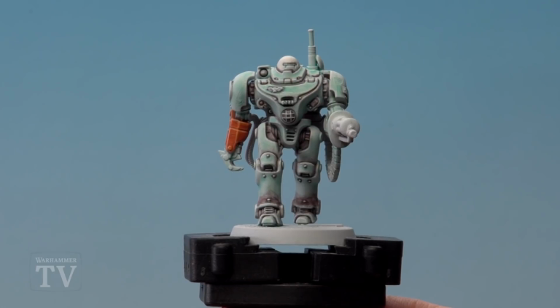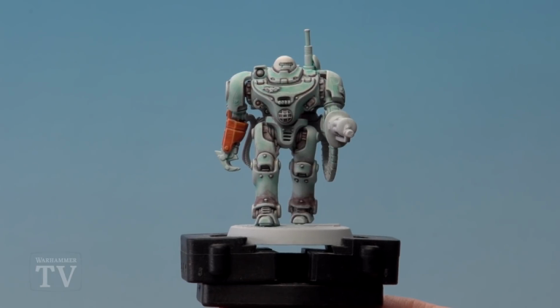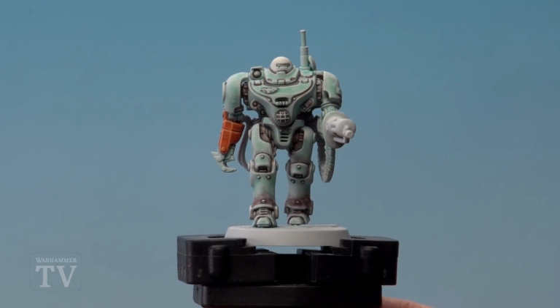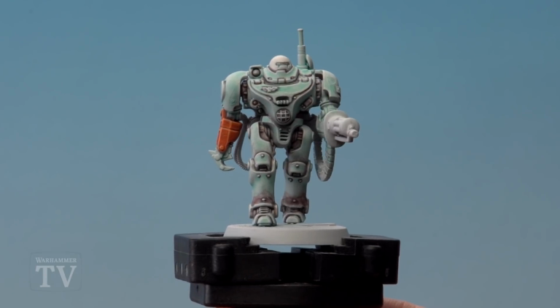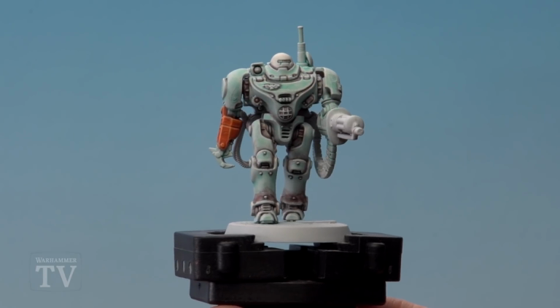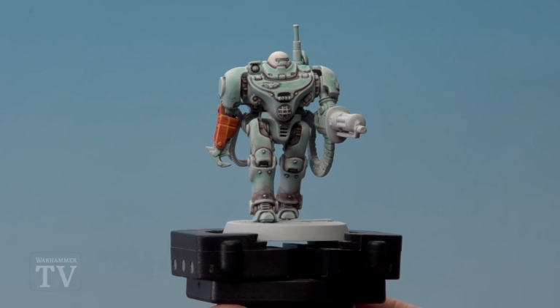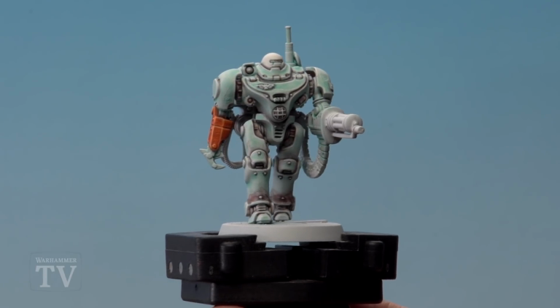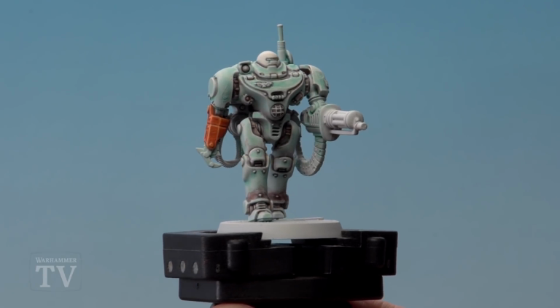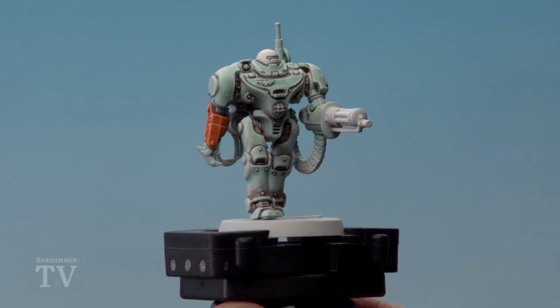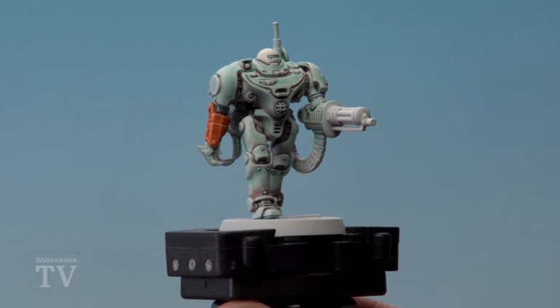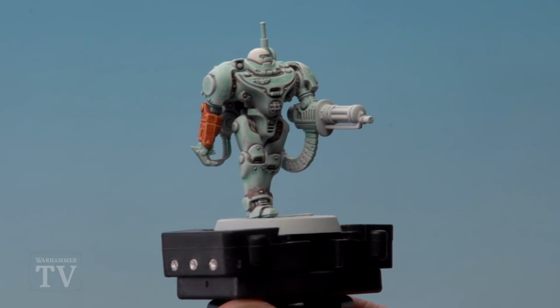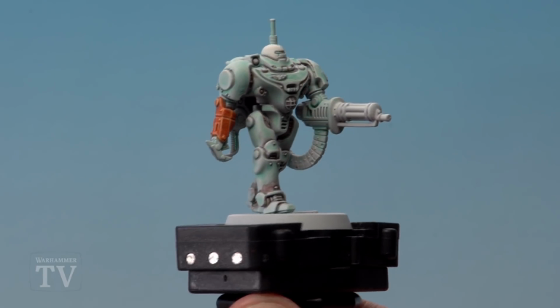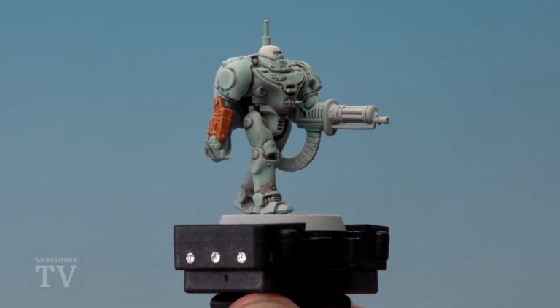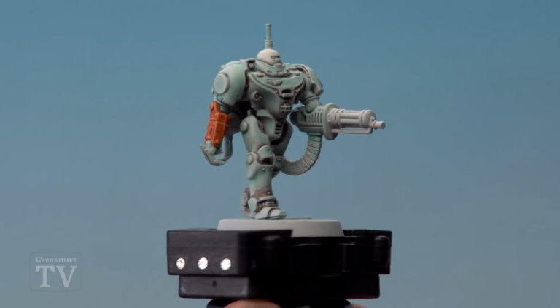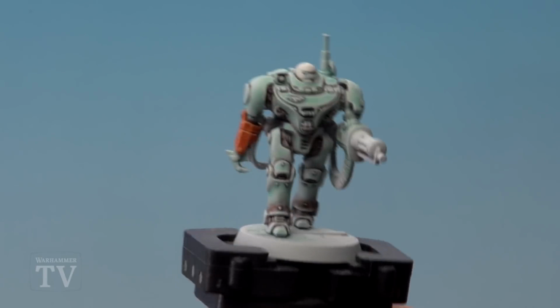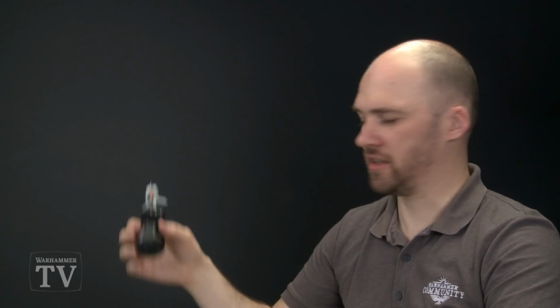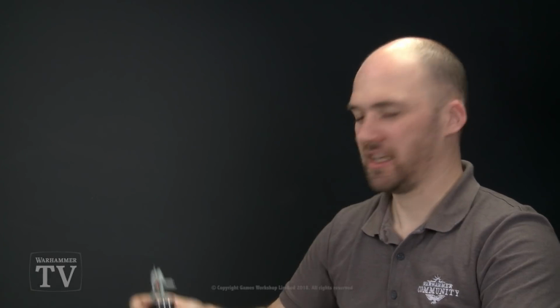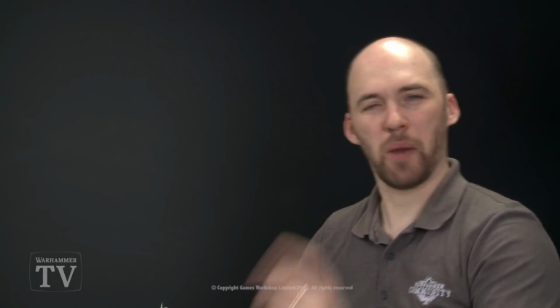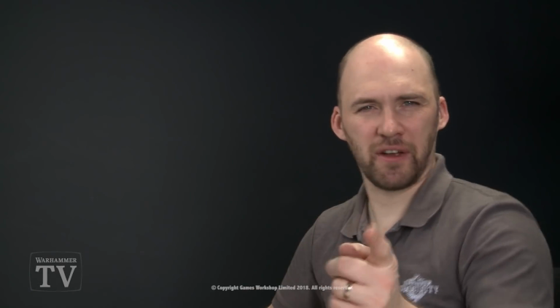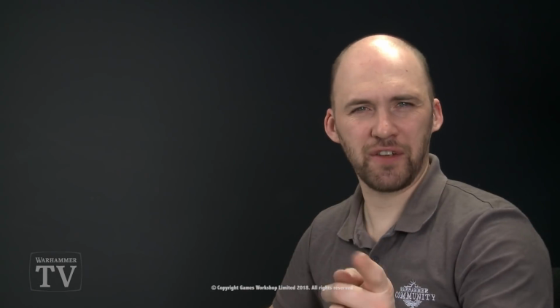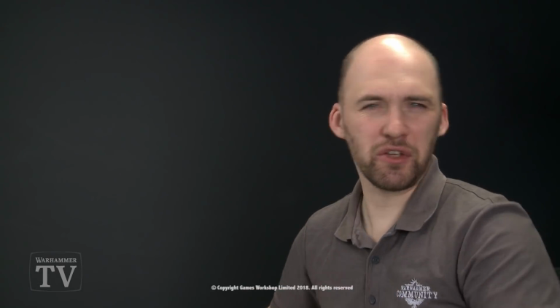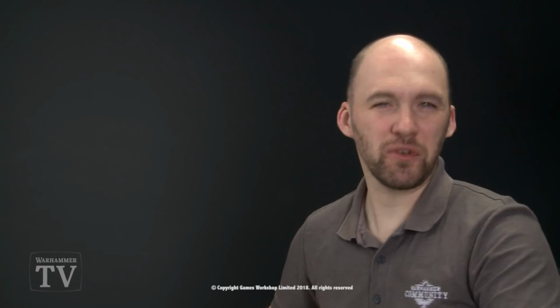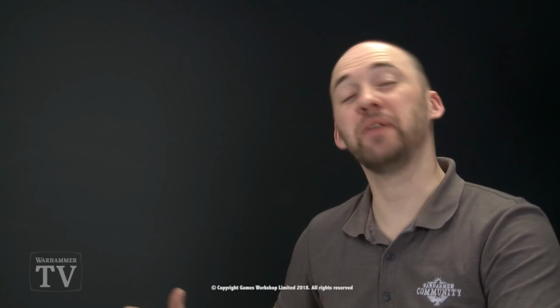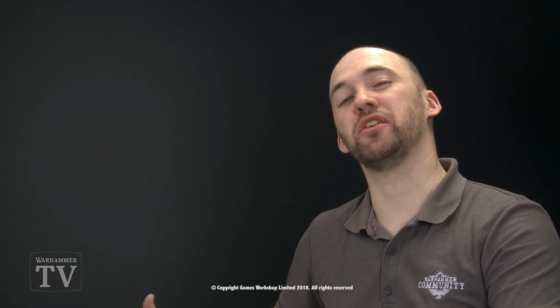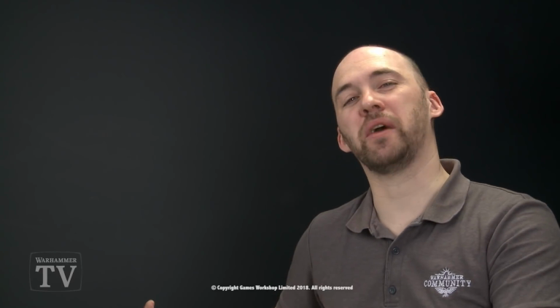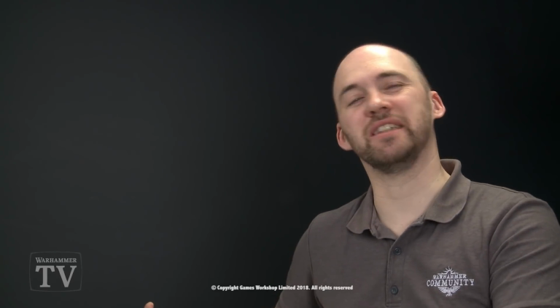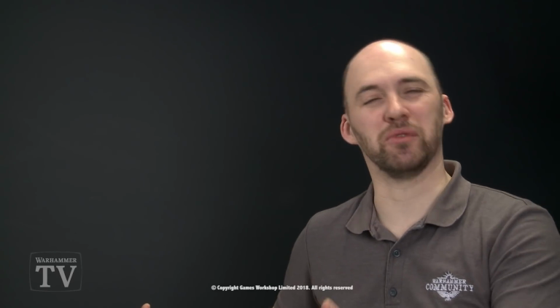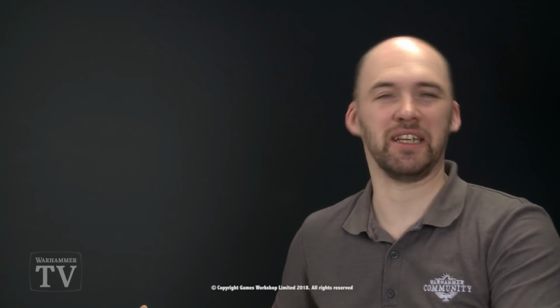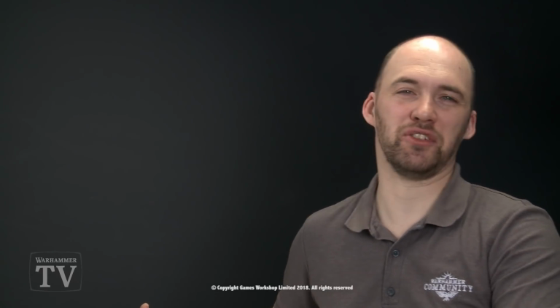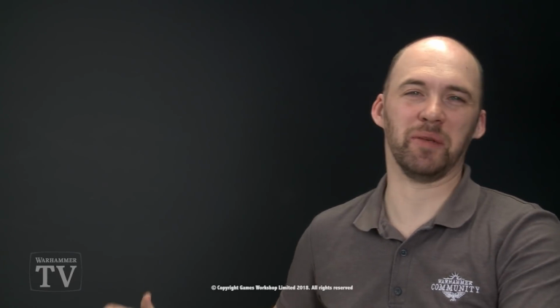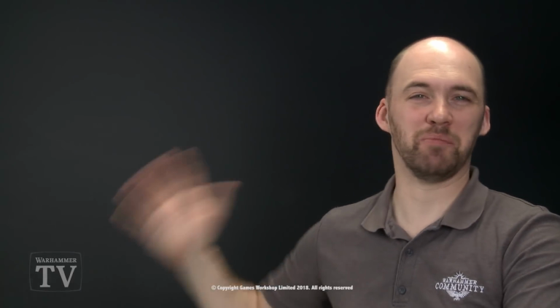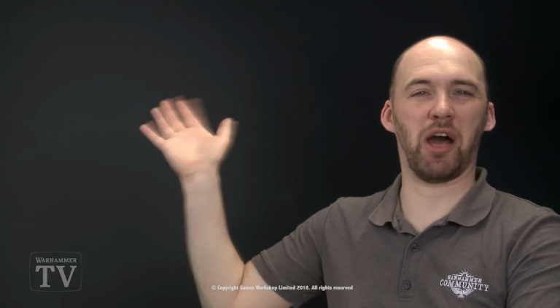And there we are — the orange arm of UR025 is done. I hope you found this video useful, keep sending those requests in and we'll see you again soon. Bye bye.